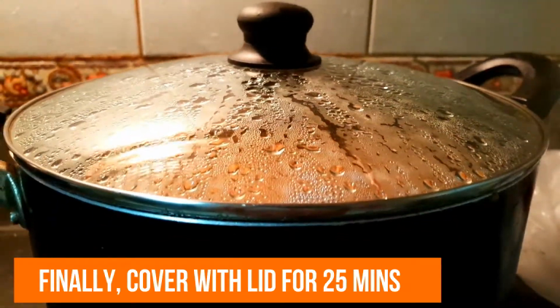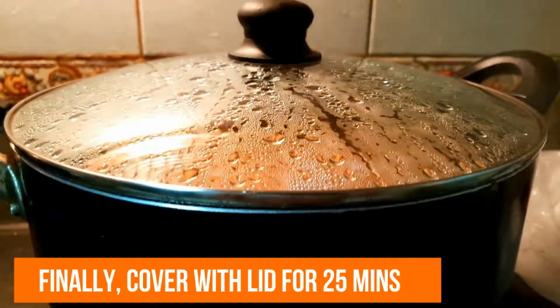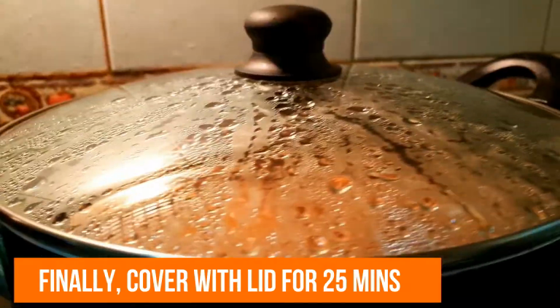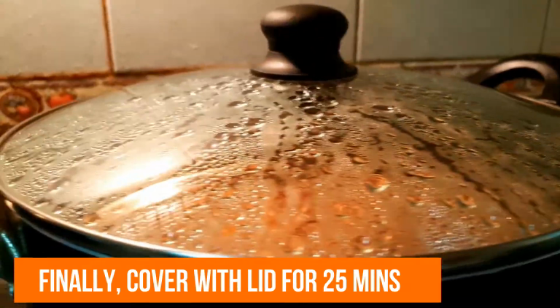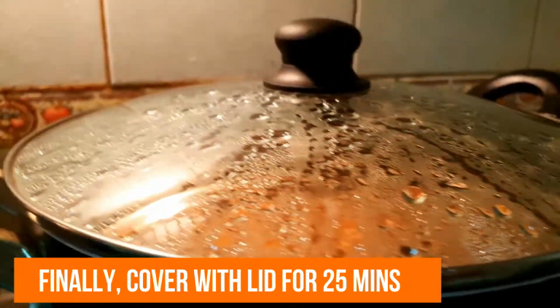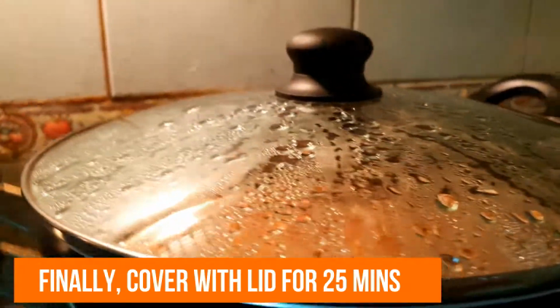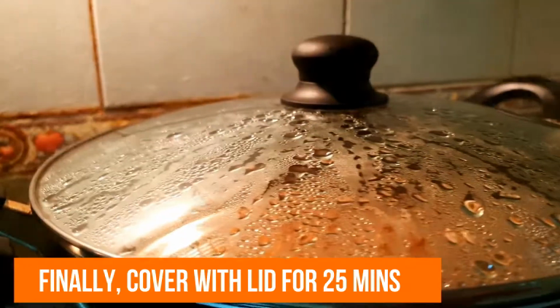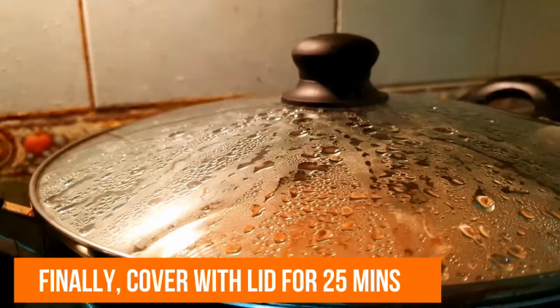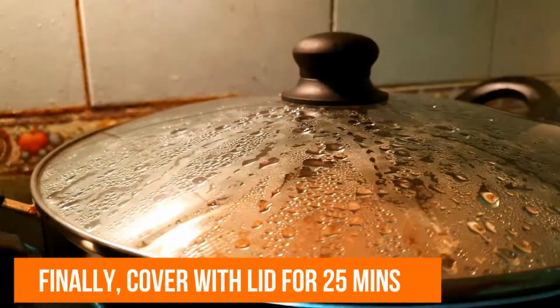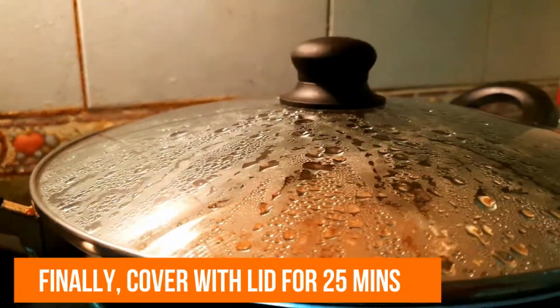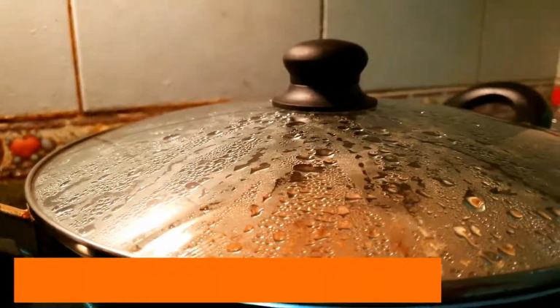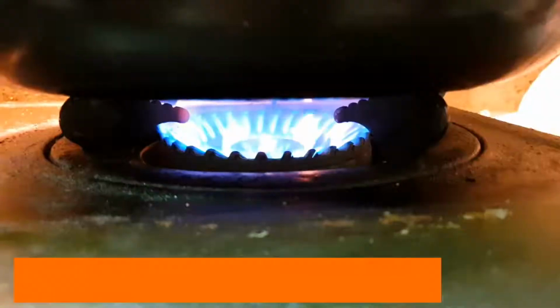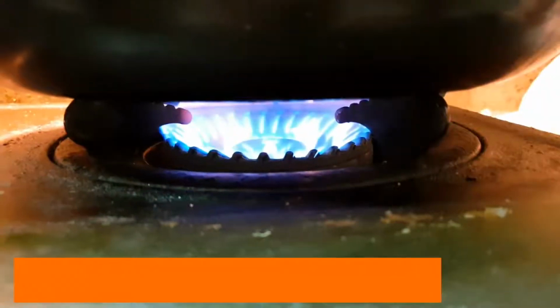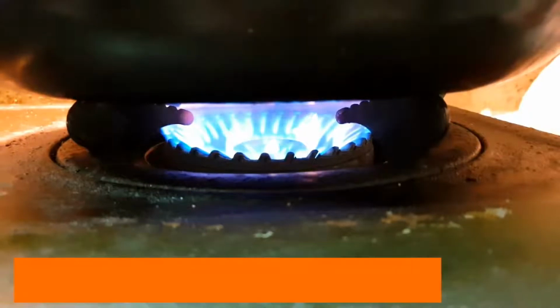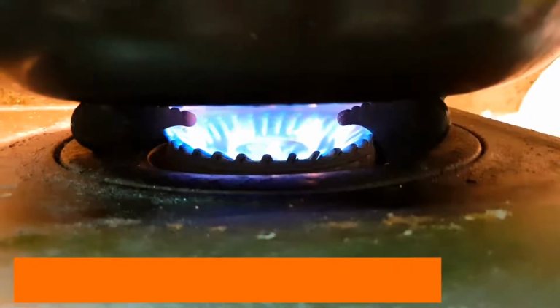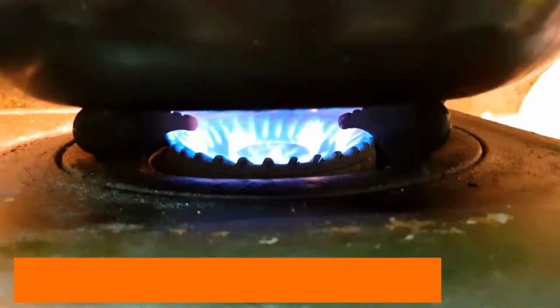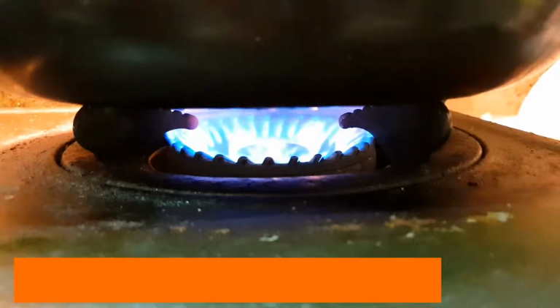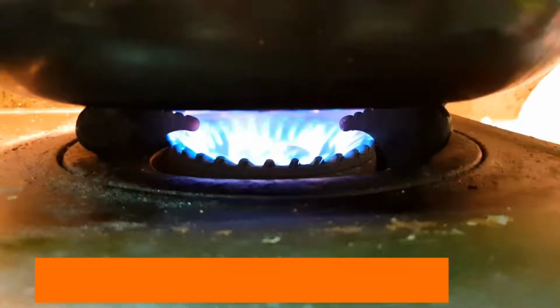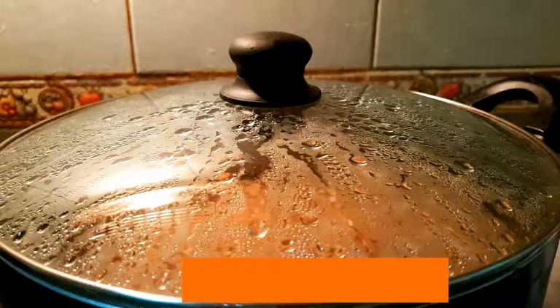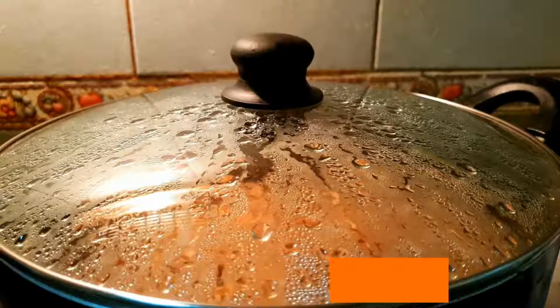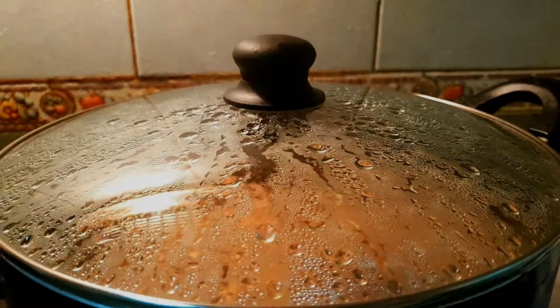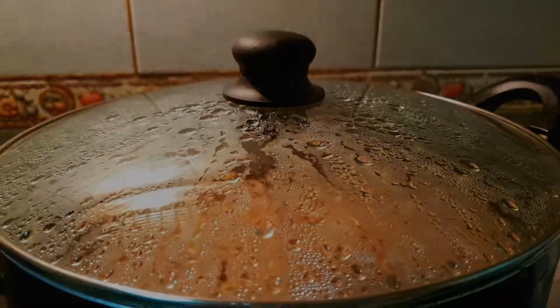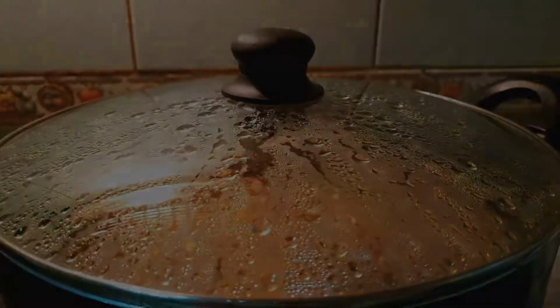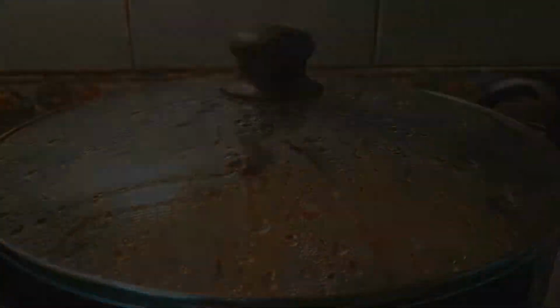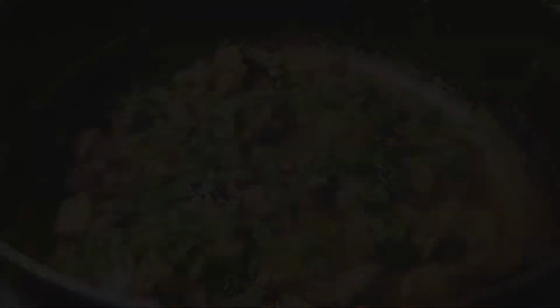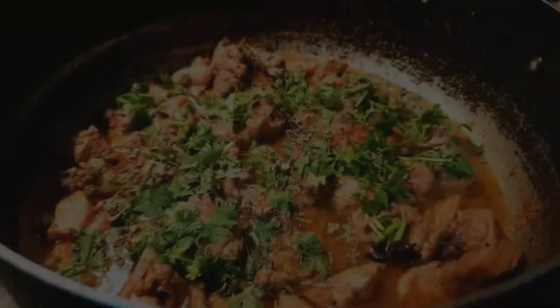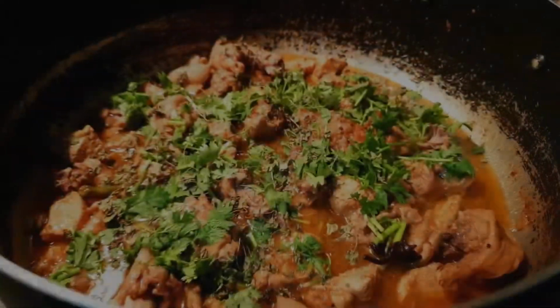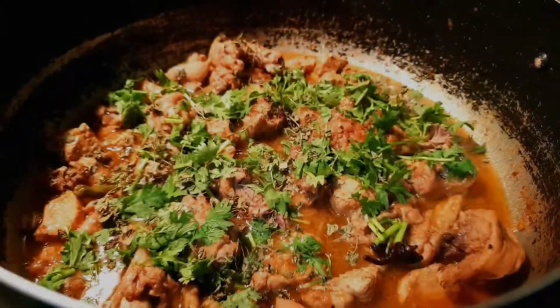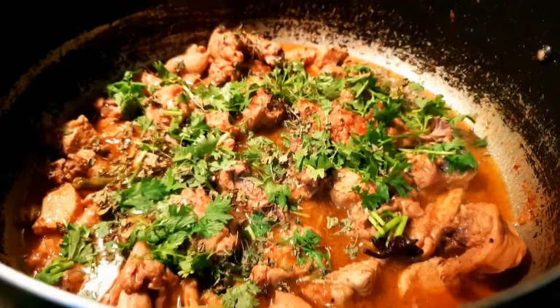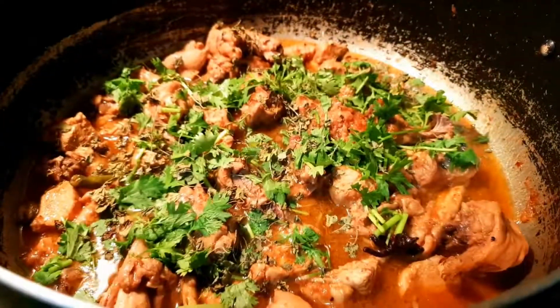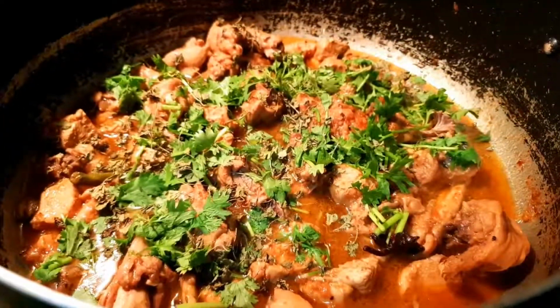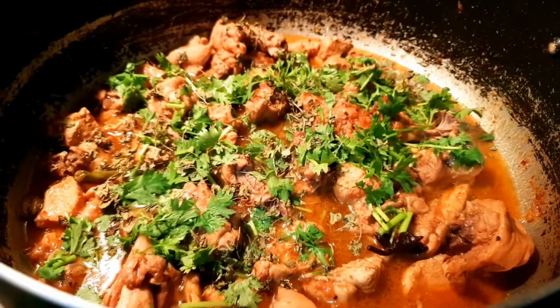25 minutes. In the medium flame, you can keep the chicken. There you go, the food is ready.